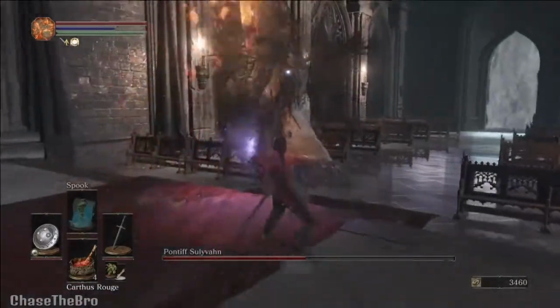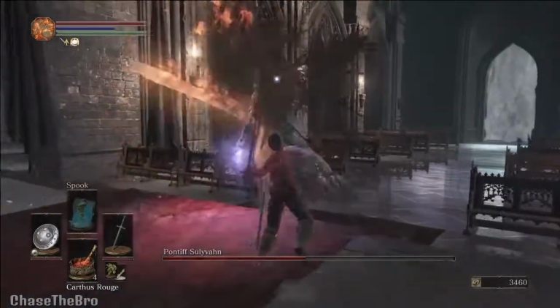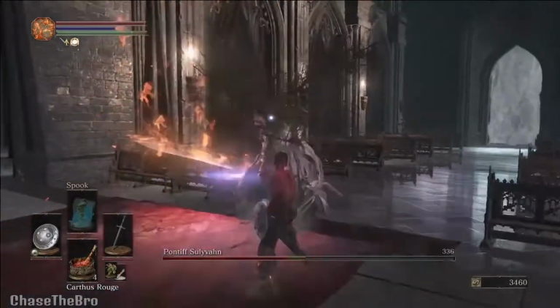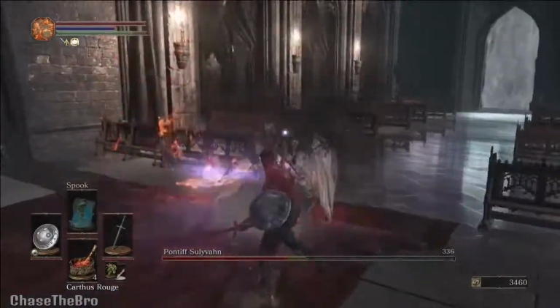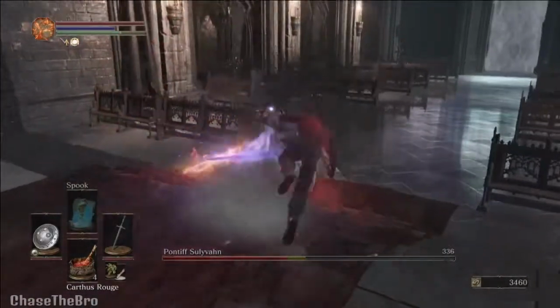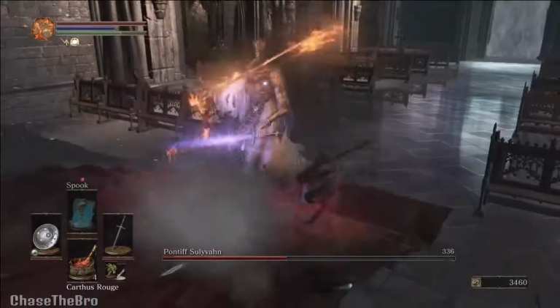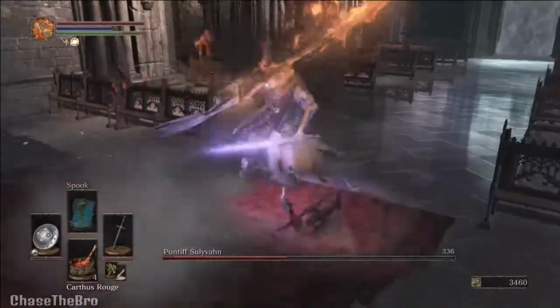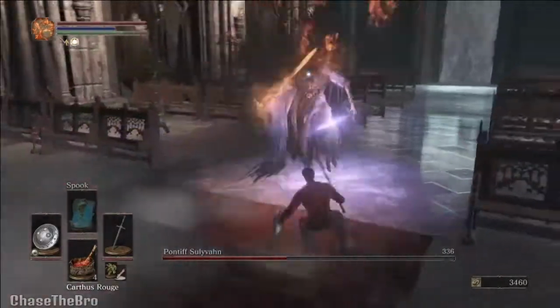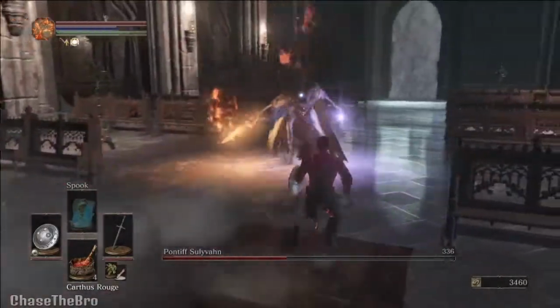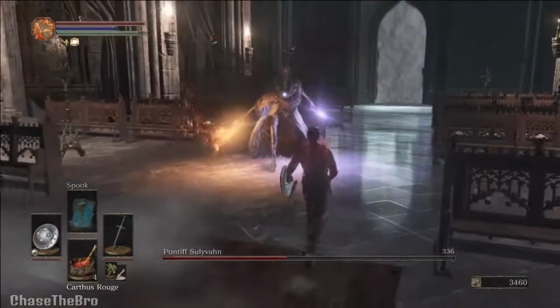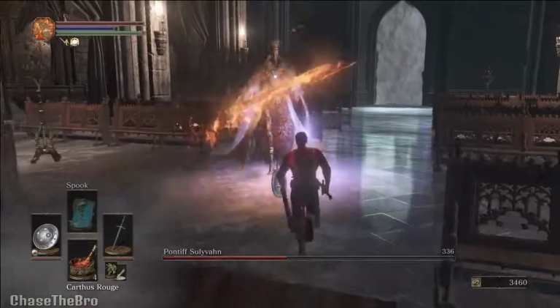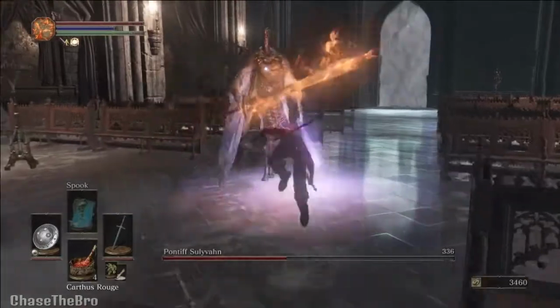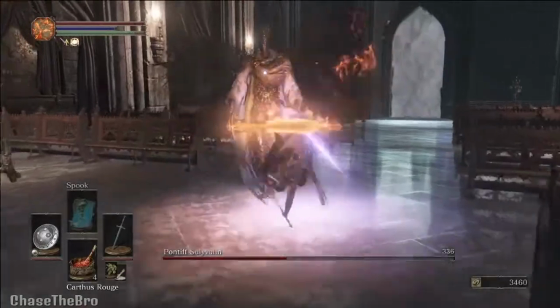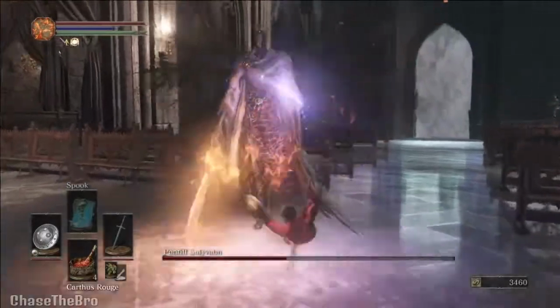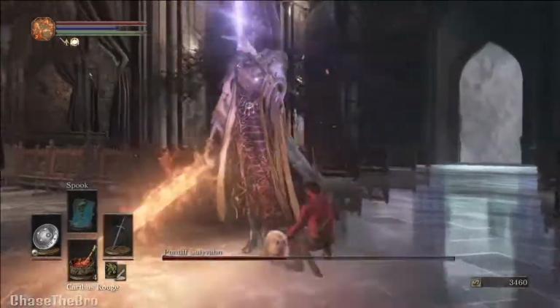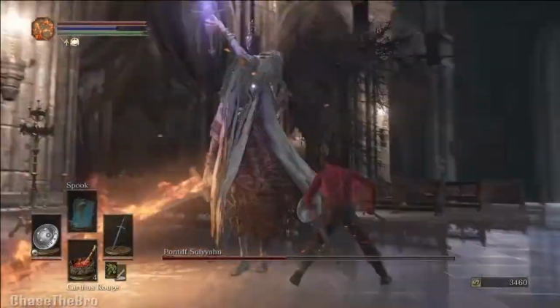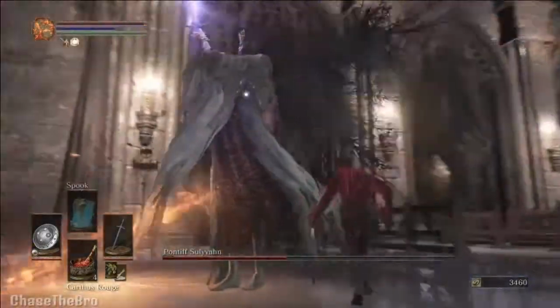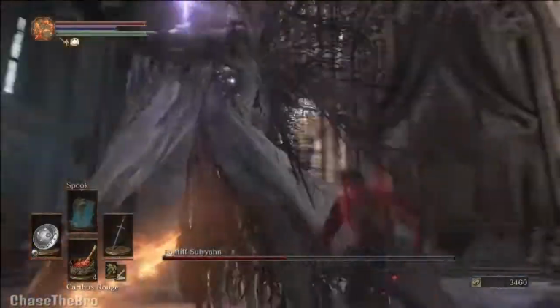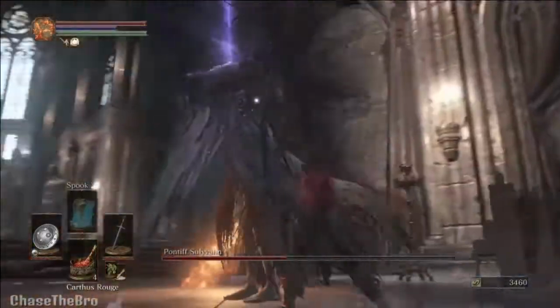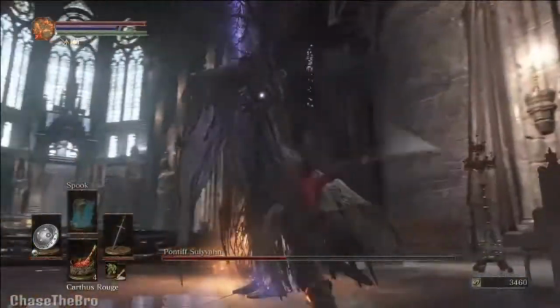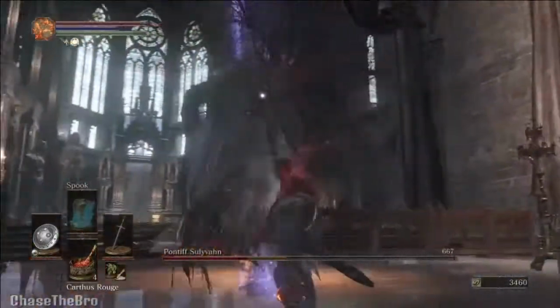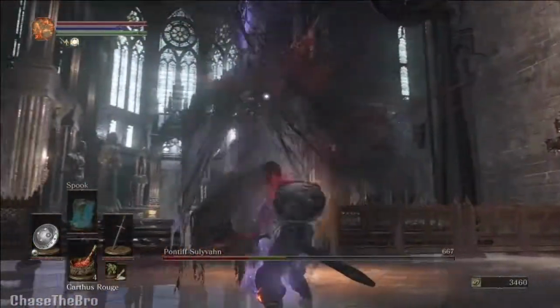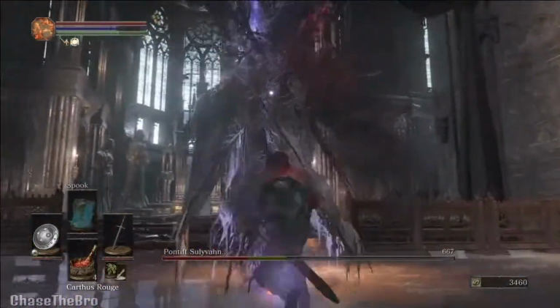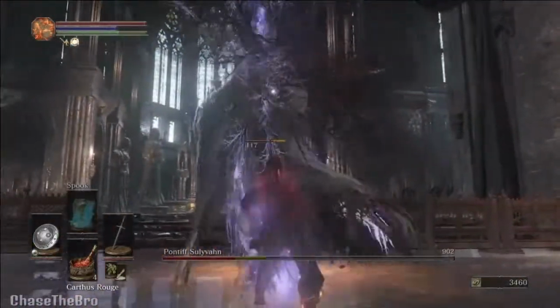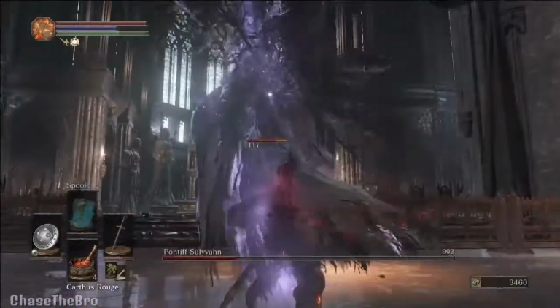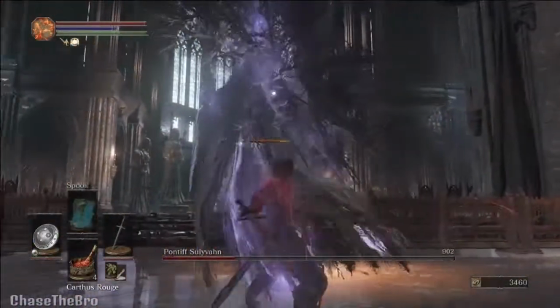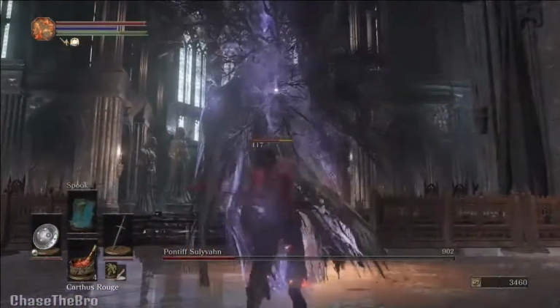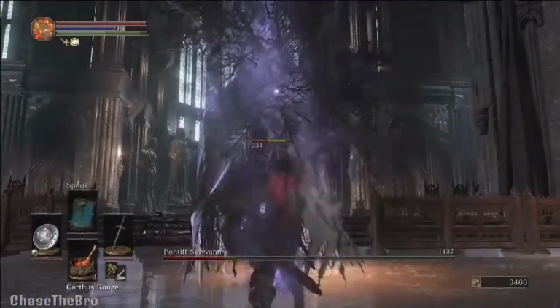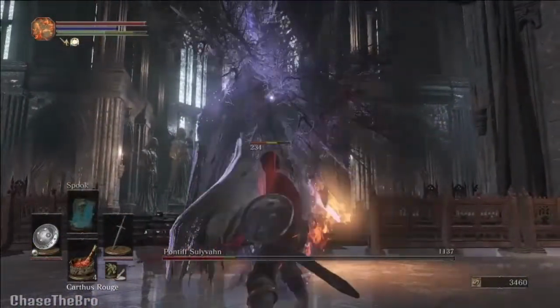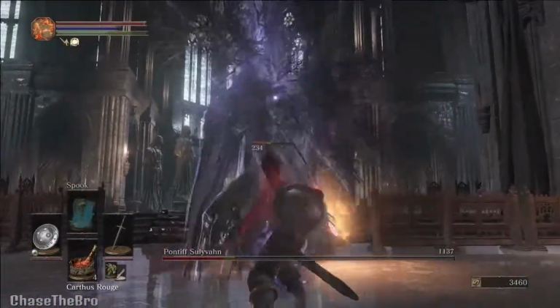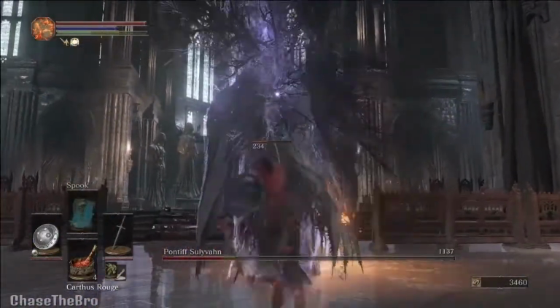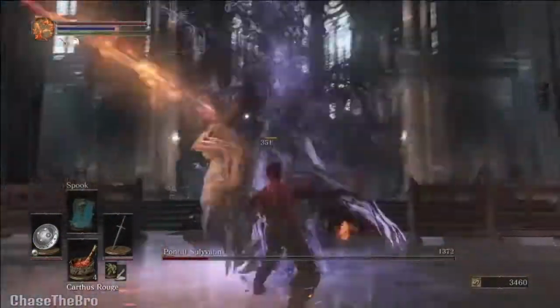At this point he goes to summon his ghost, and you want to wait for him to begin to summon it. That way, when you're spamming your R1s, he will die in the process.